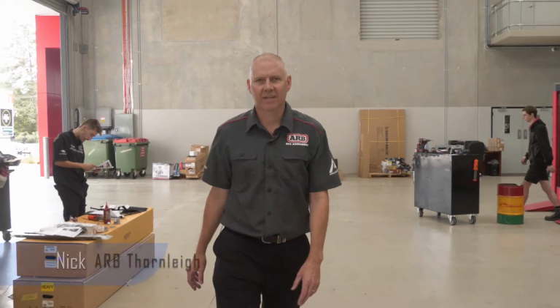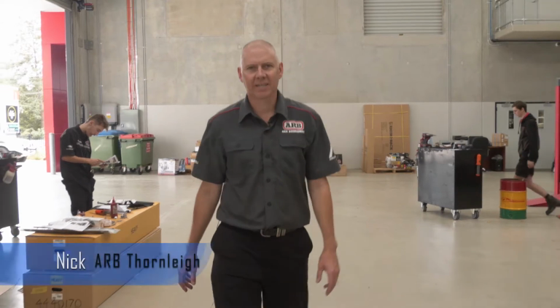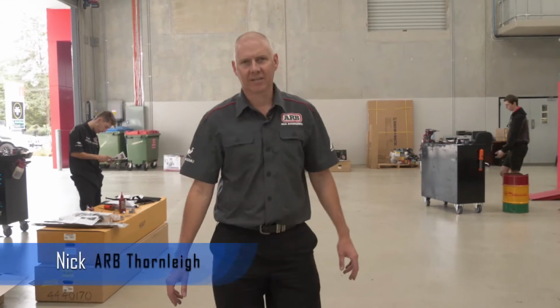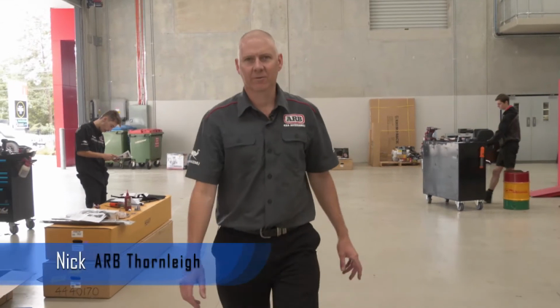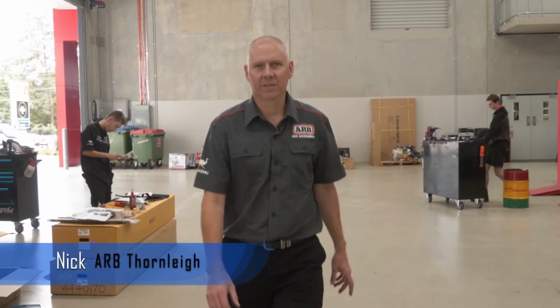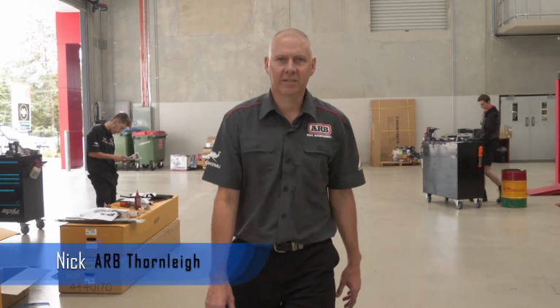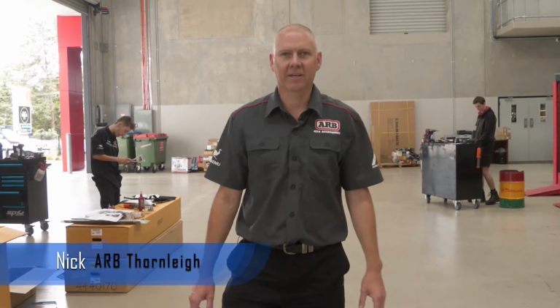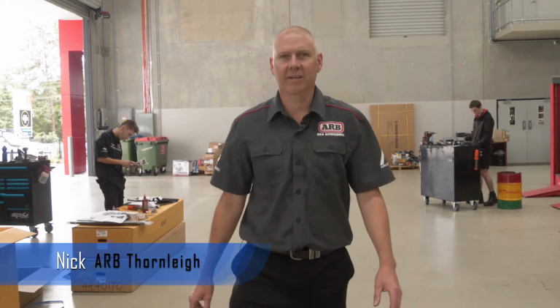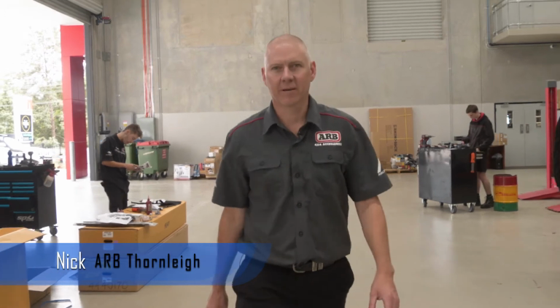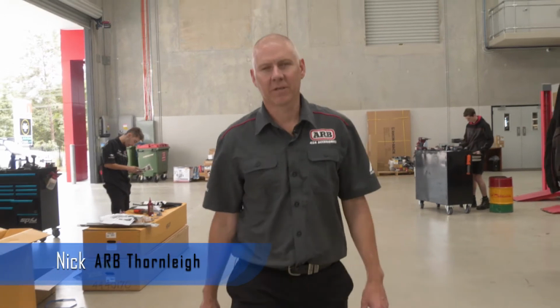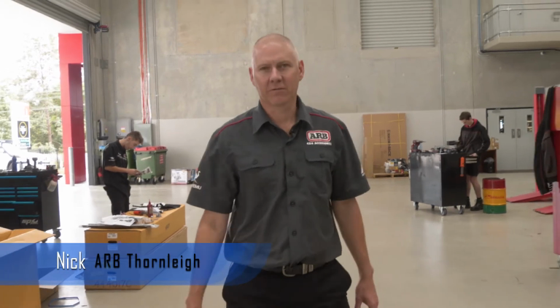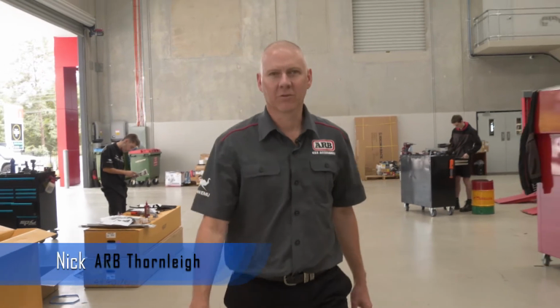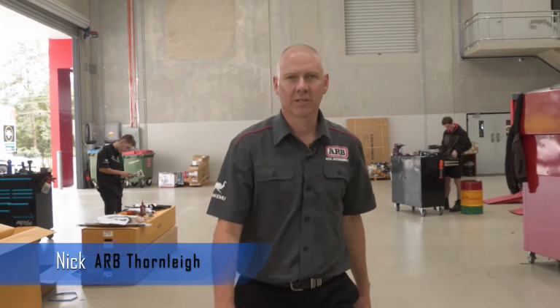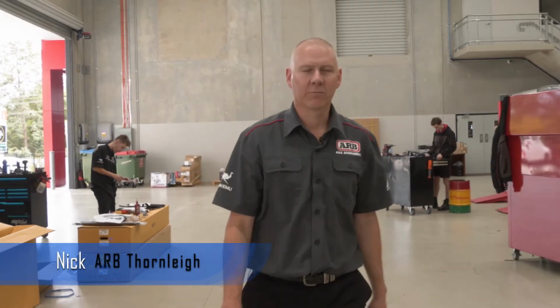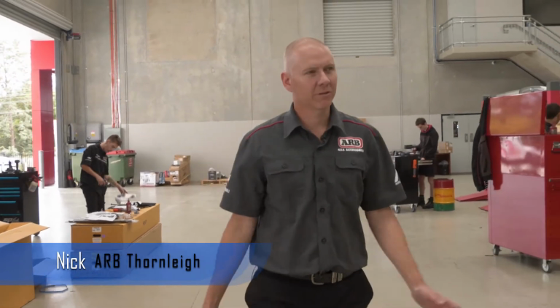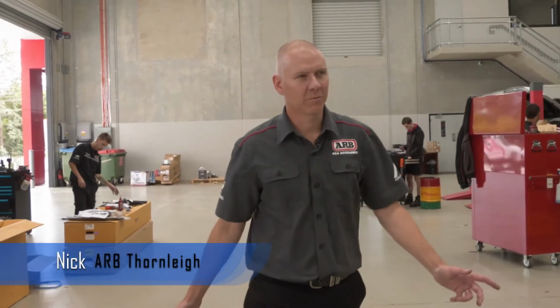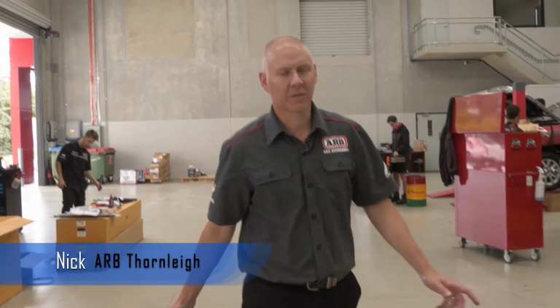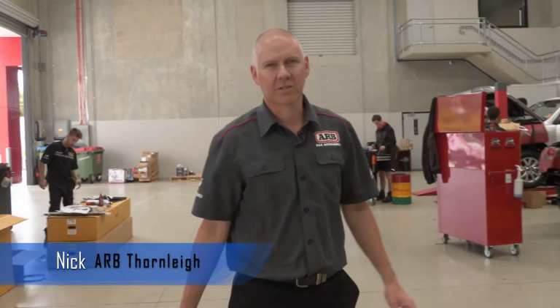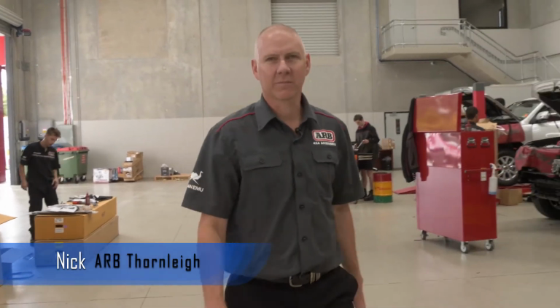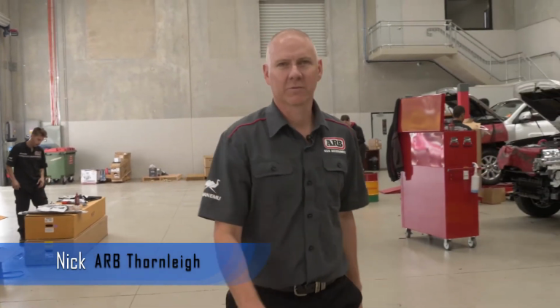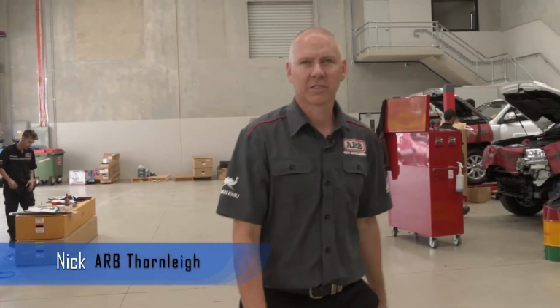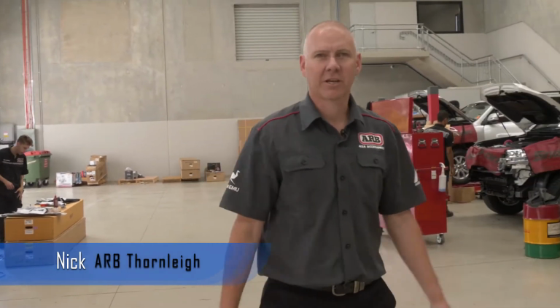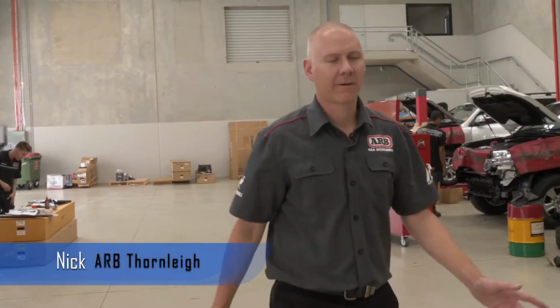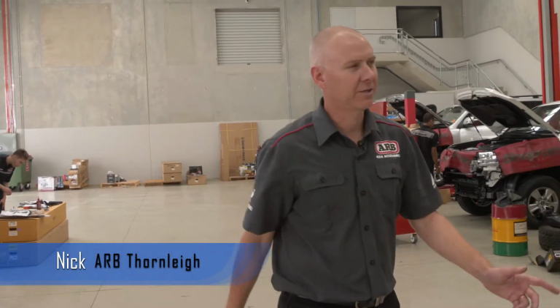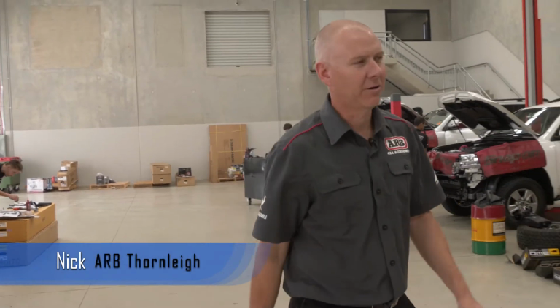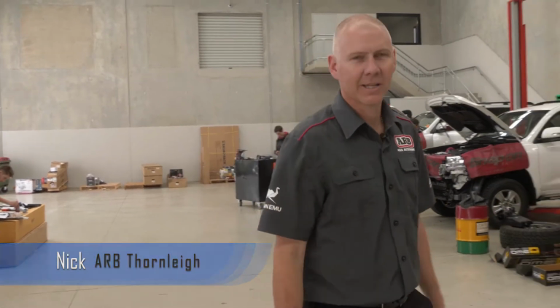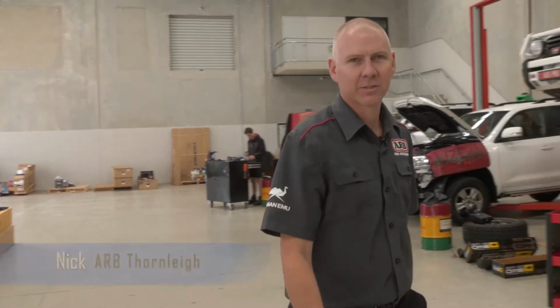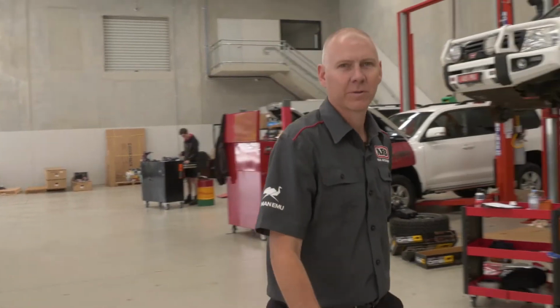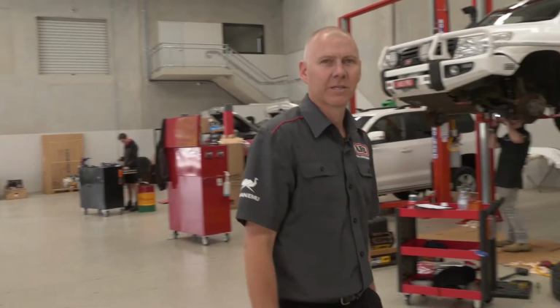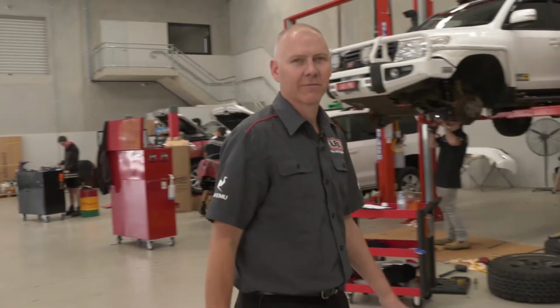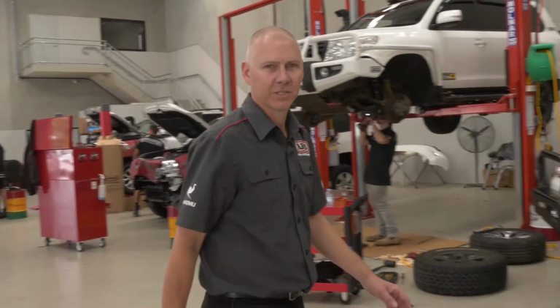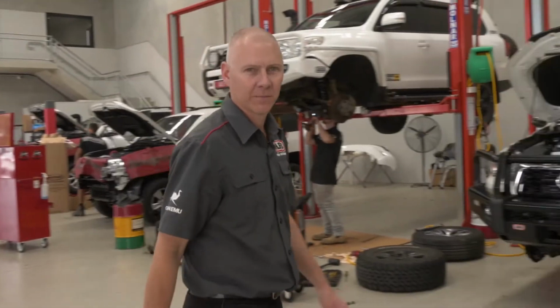G'day, you're here with Nick again at ARB at Thornleigh. We're in the workshop and we'll just show you our new Hilux we're building up for Jimmy.